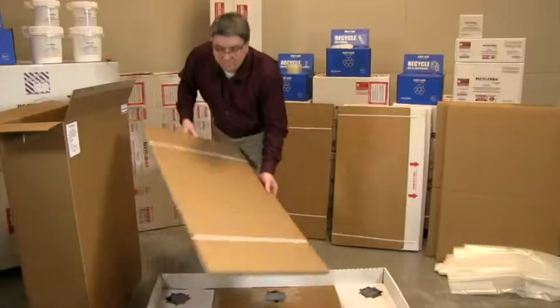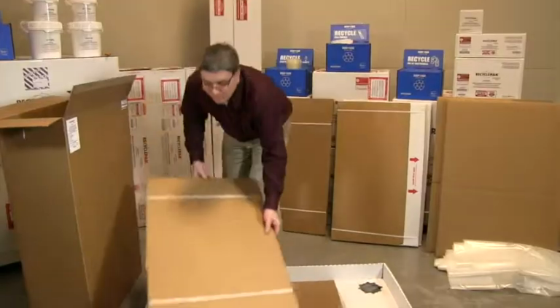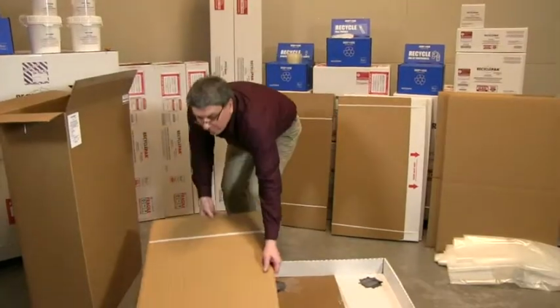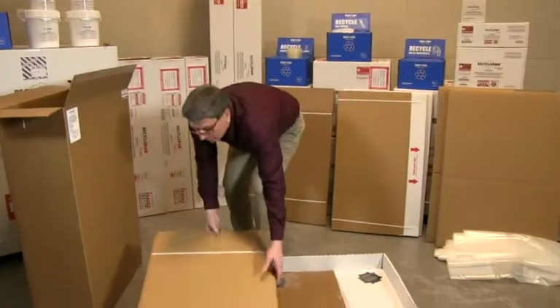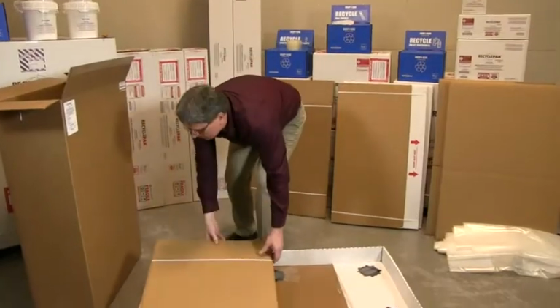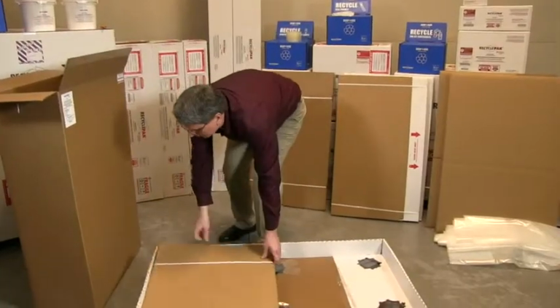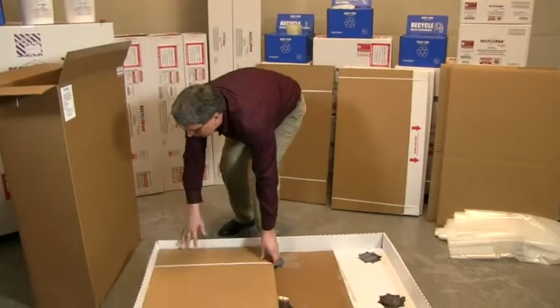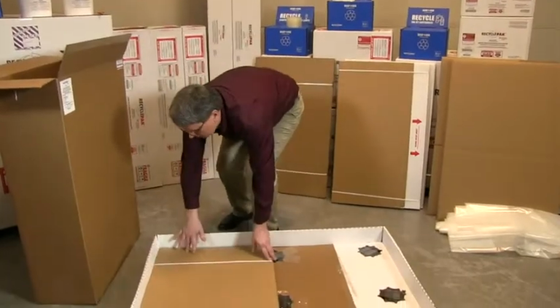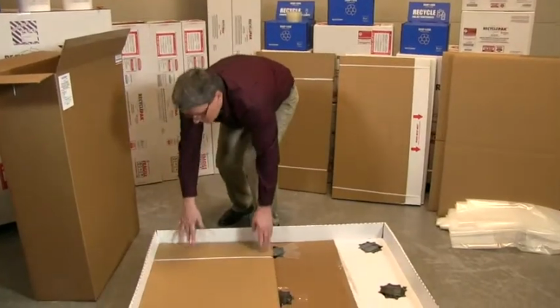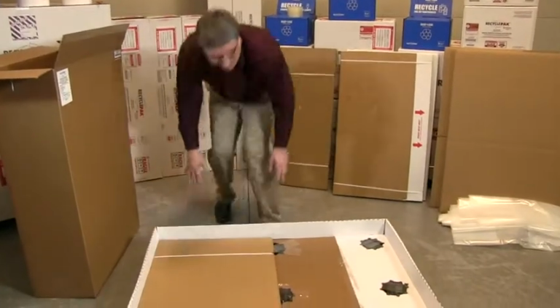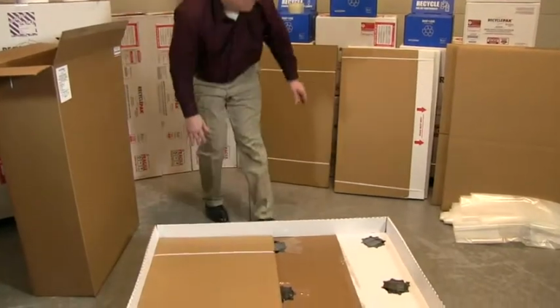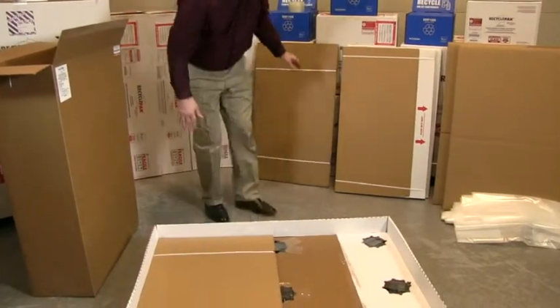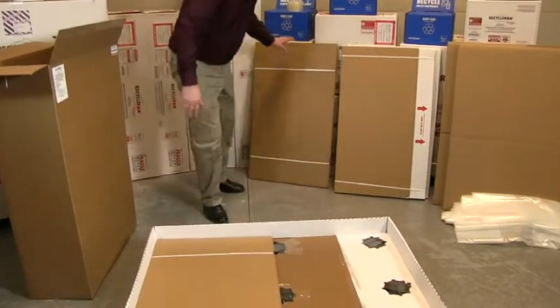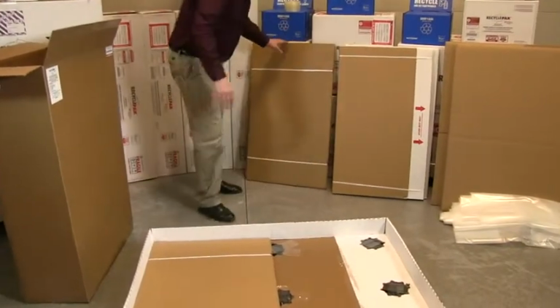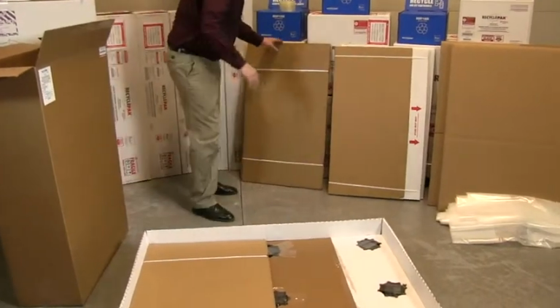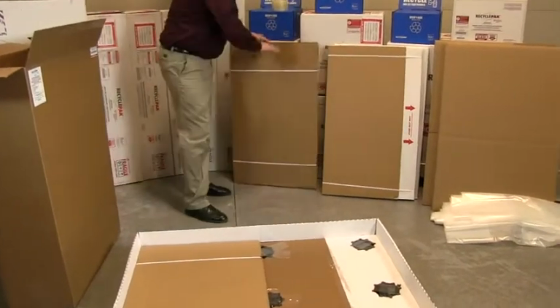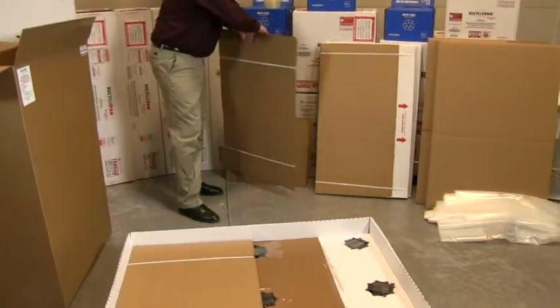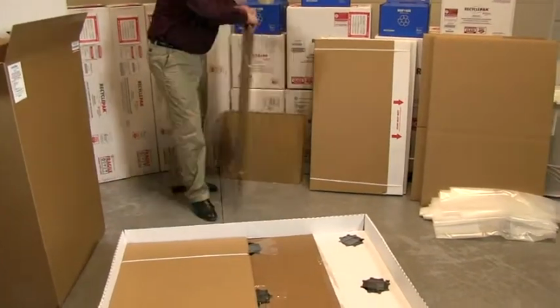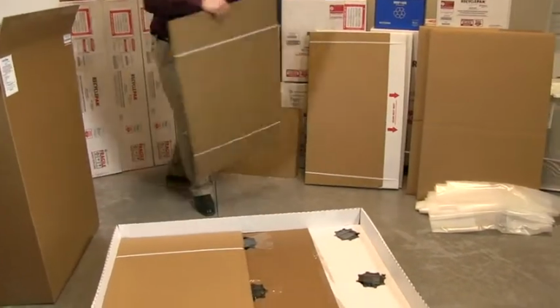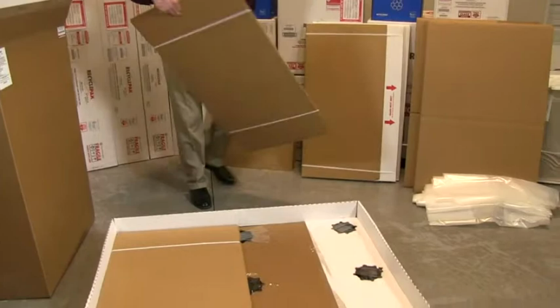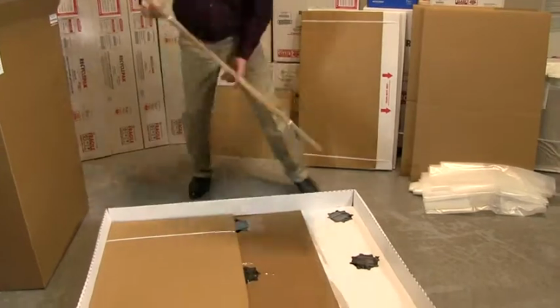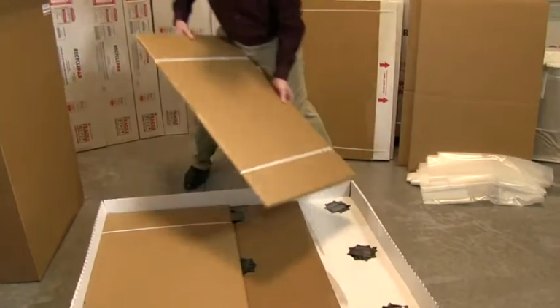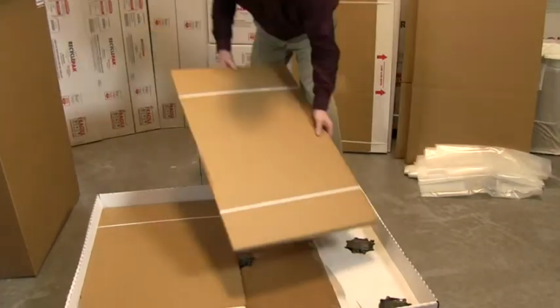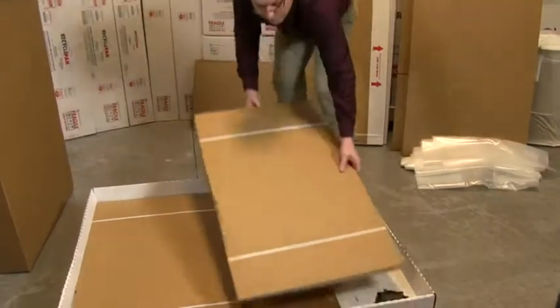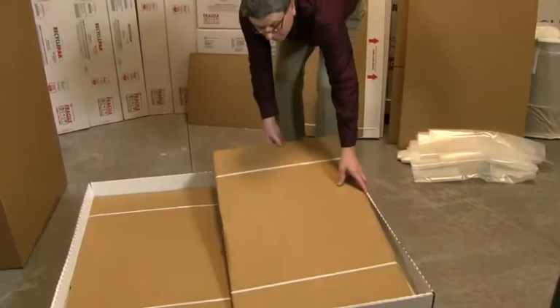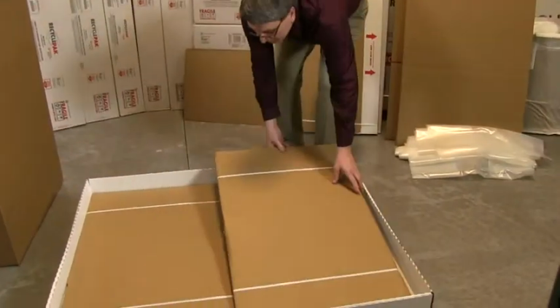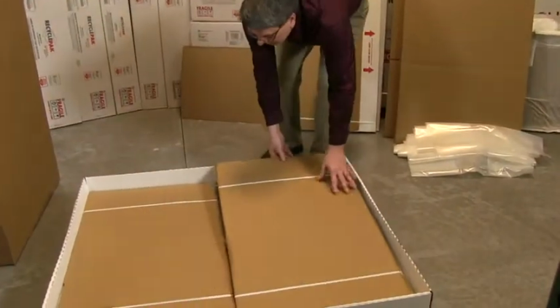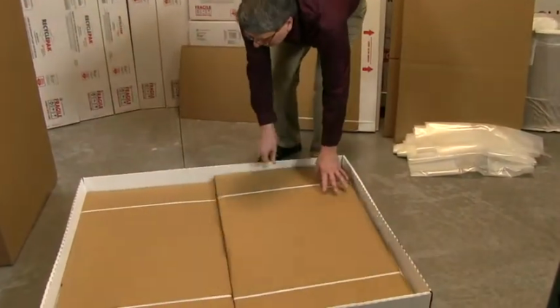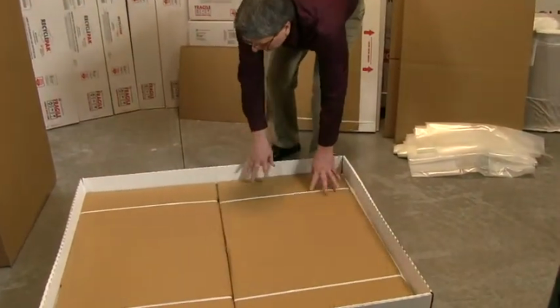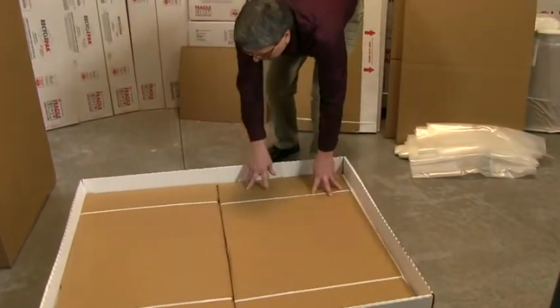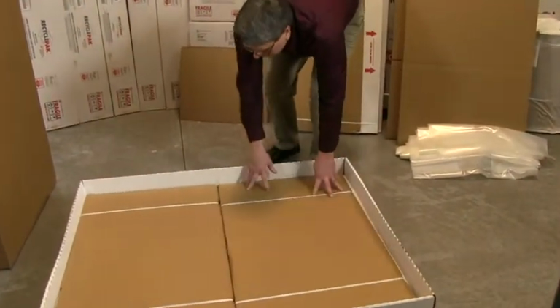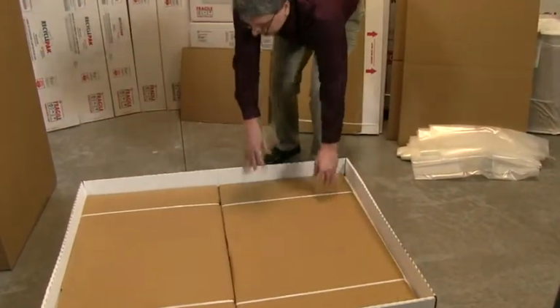Locate the two folded double wall base pads and insert into the pallet base, covering the top of the pallet cups.